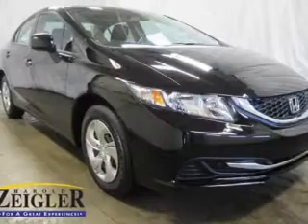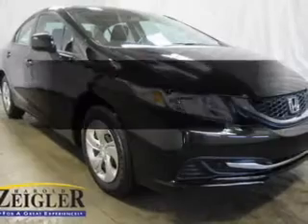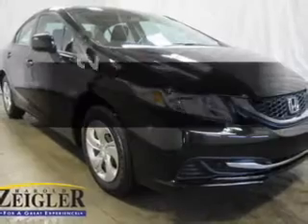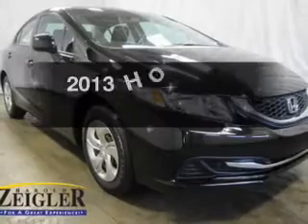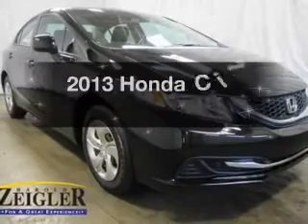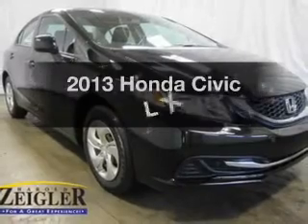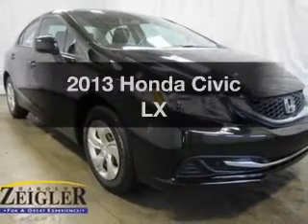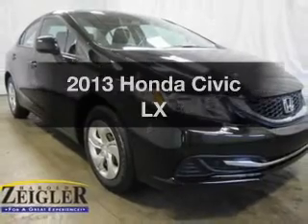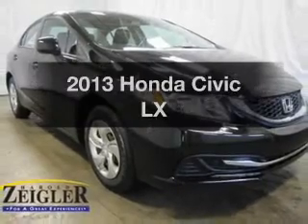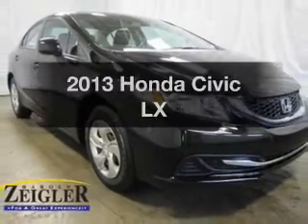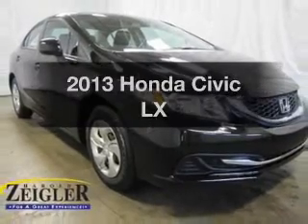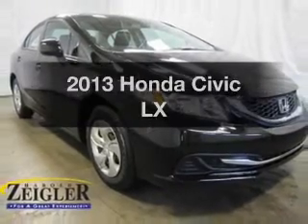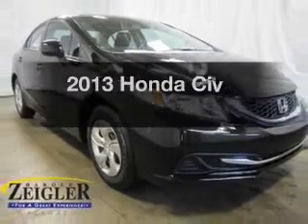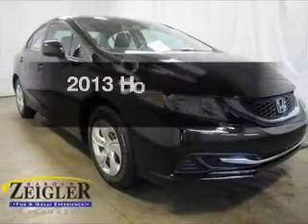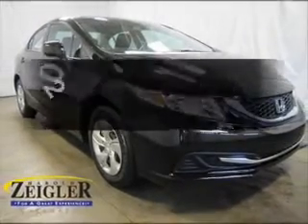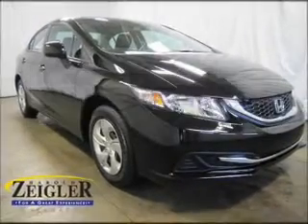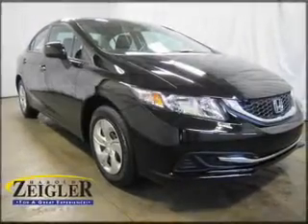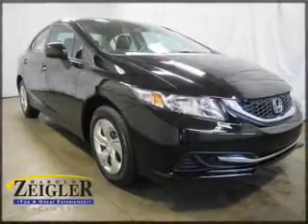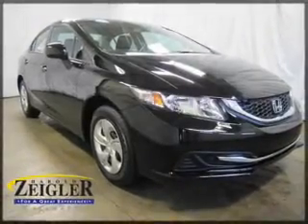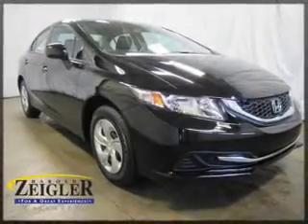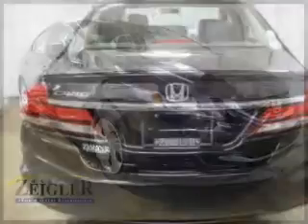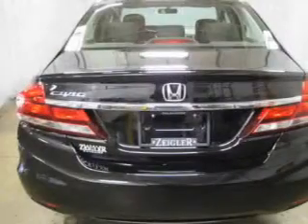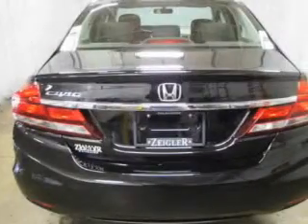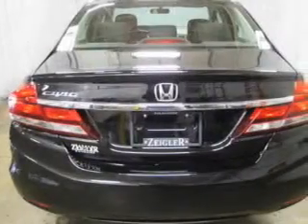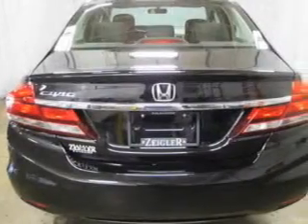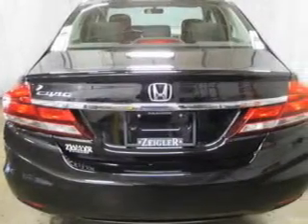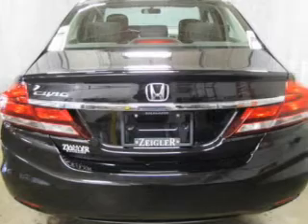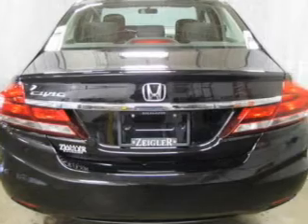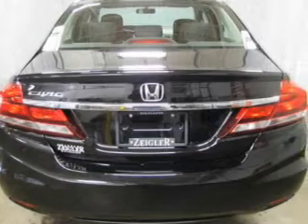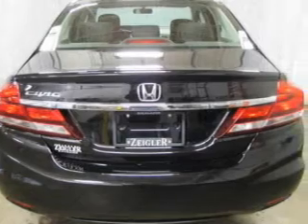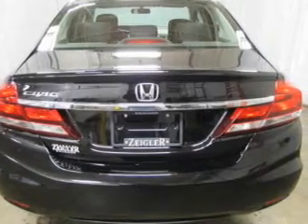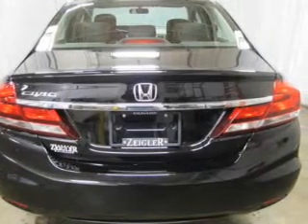Get noticed in this 2013 Honda Civic. Travel the roads in style and comfort in this great vehicle.